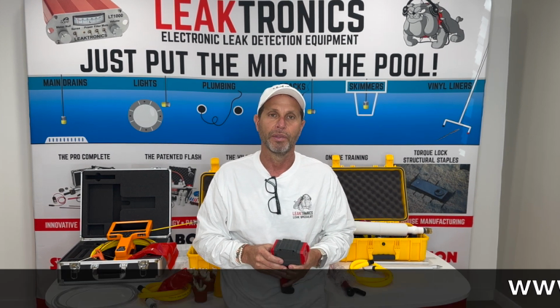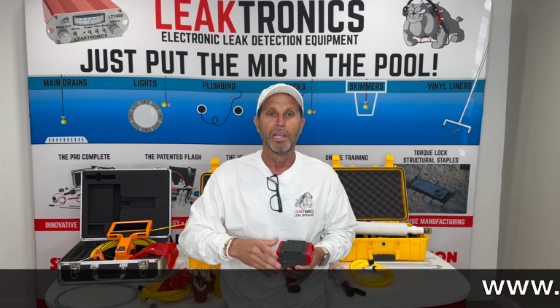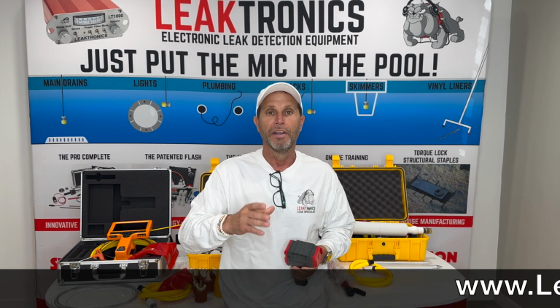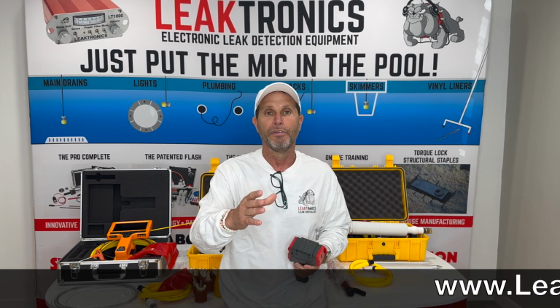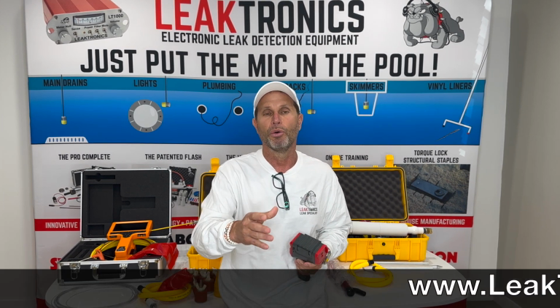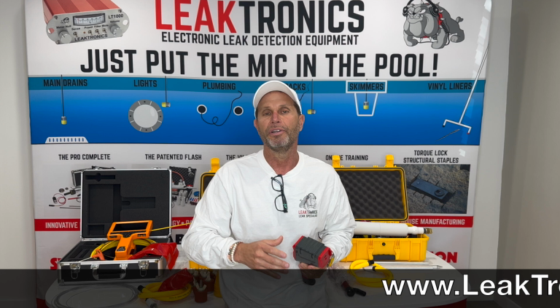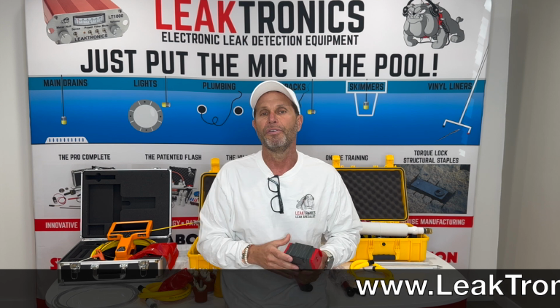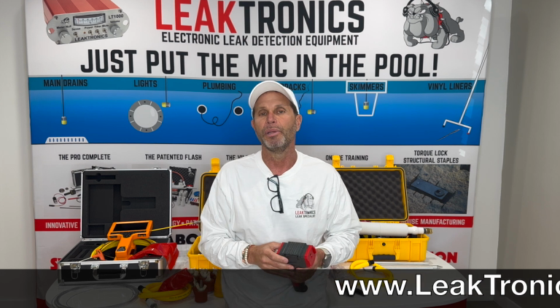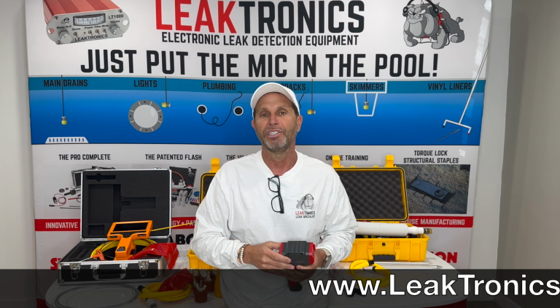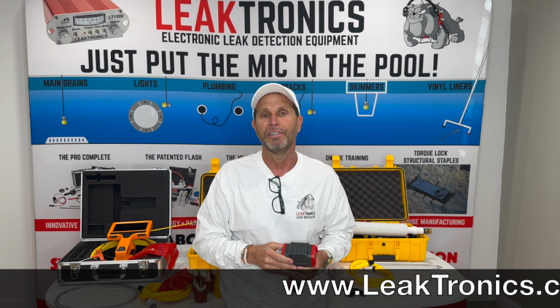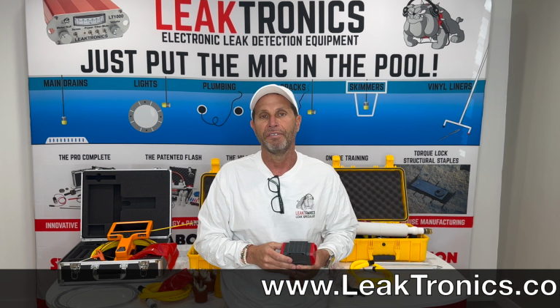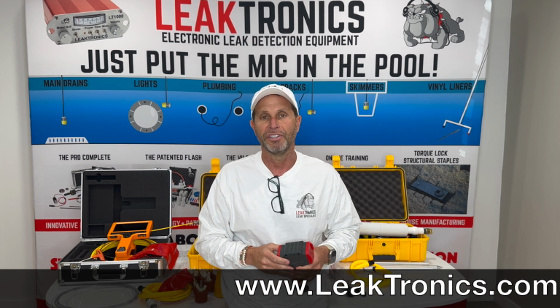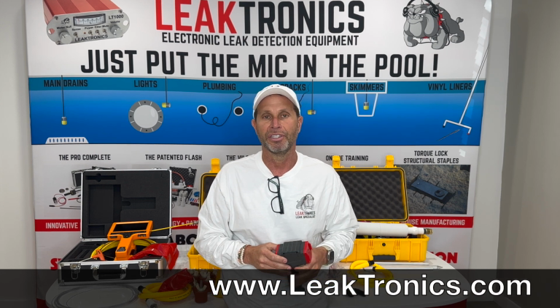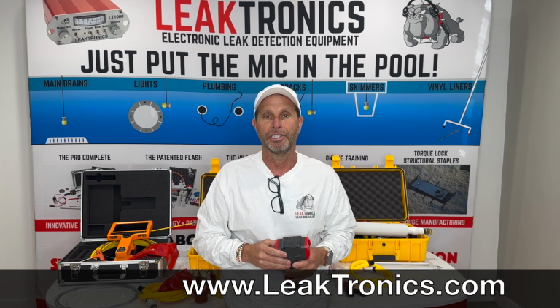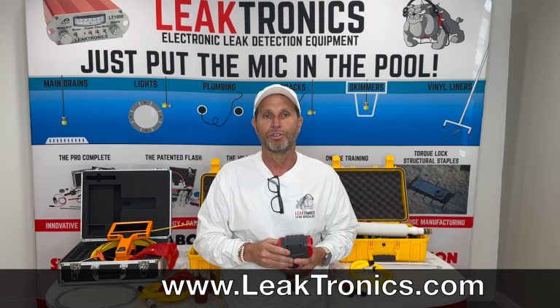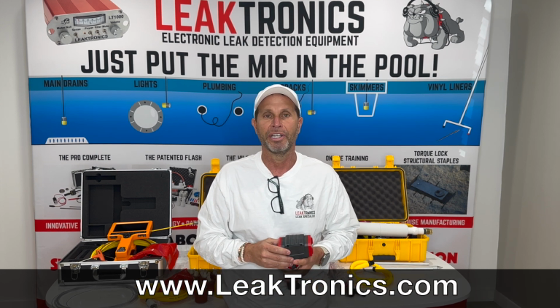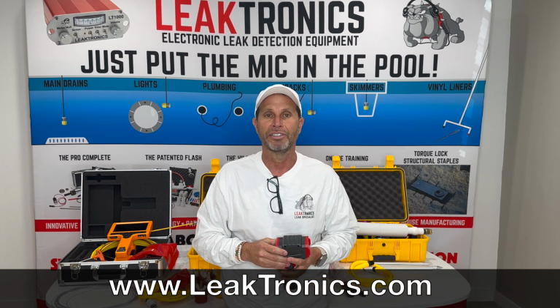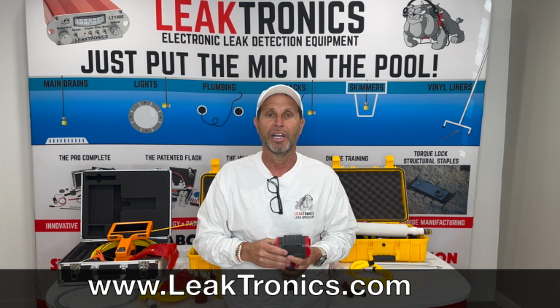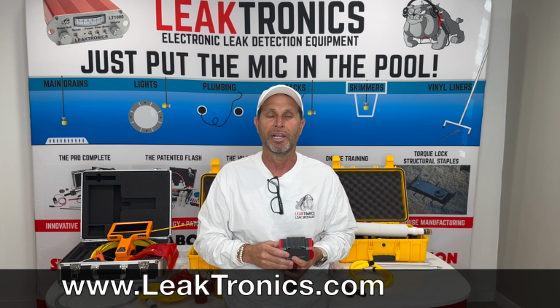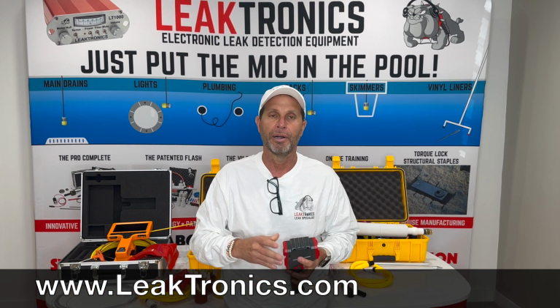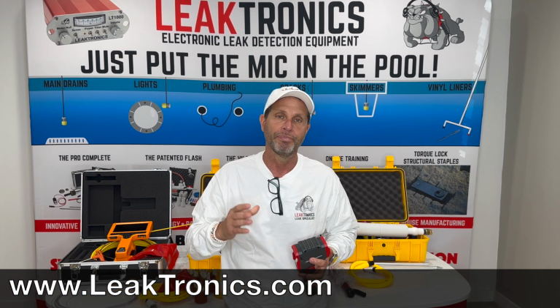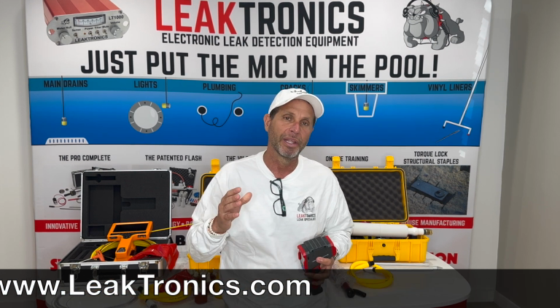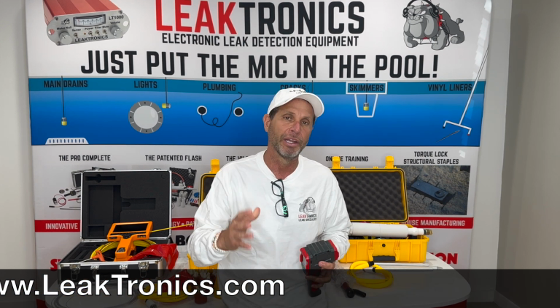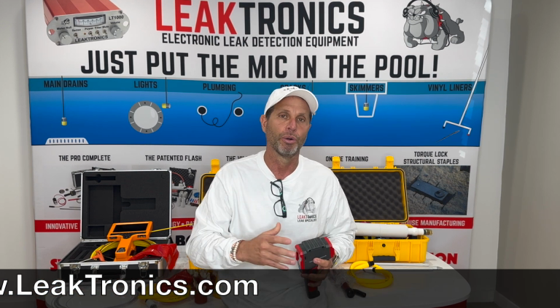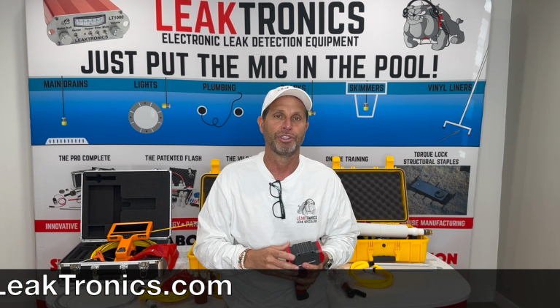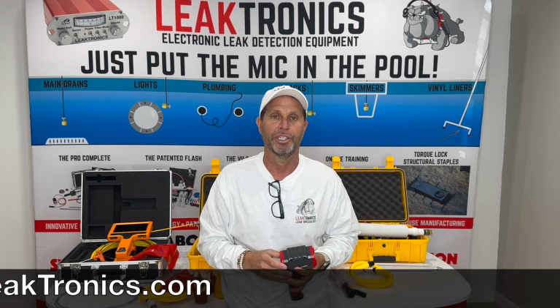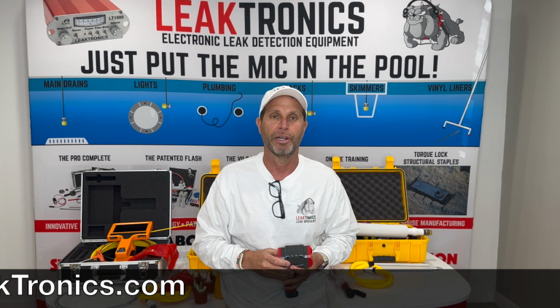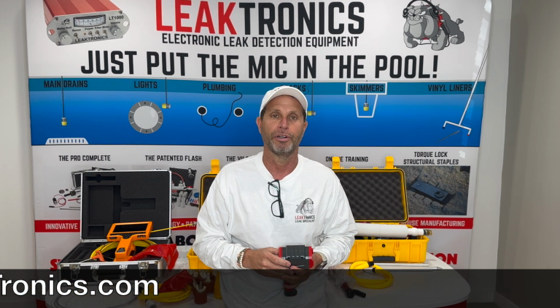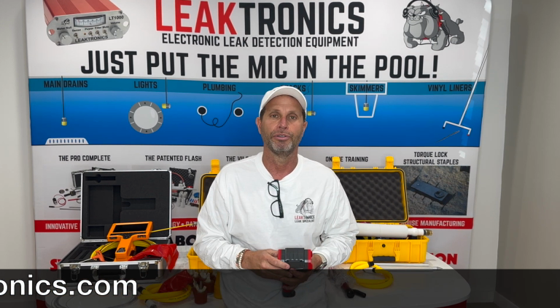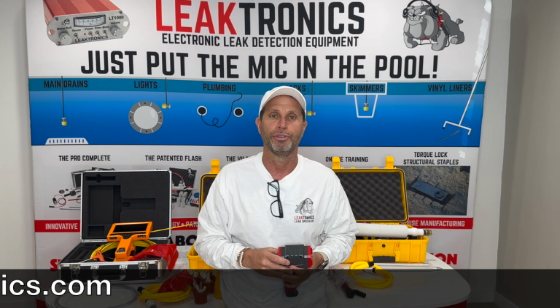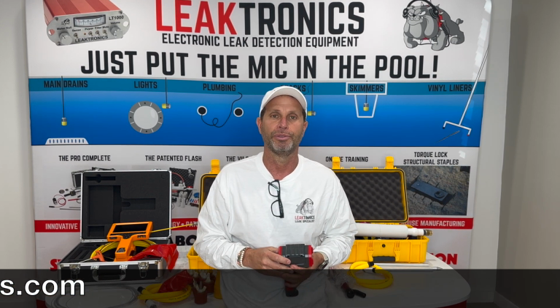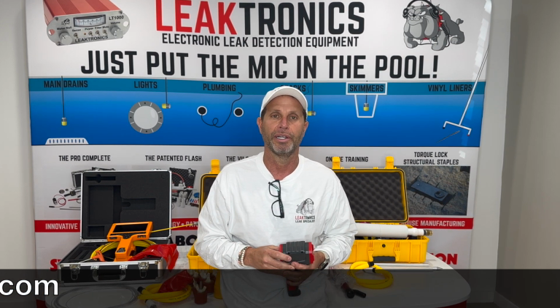For more information, visit Leaktronics.com and always check out our YouTube channel.